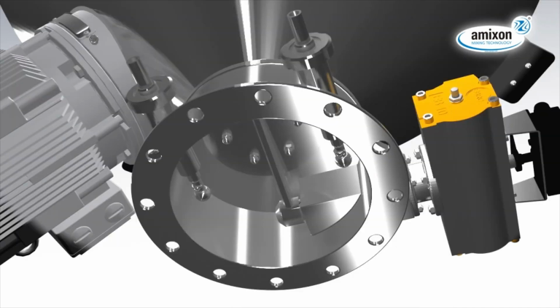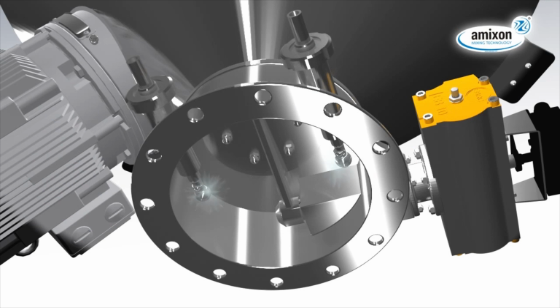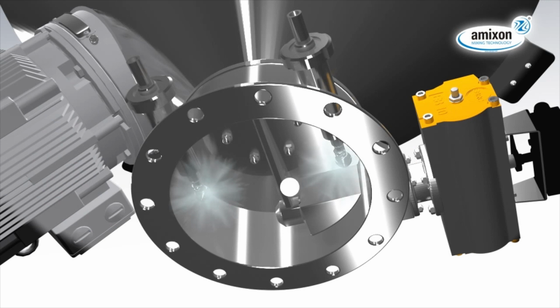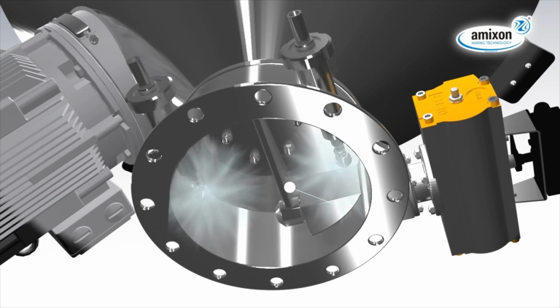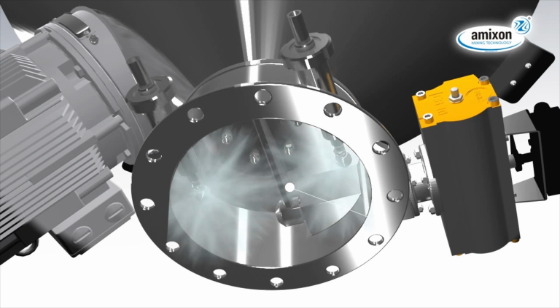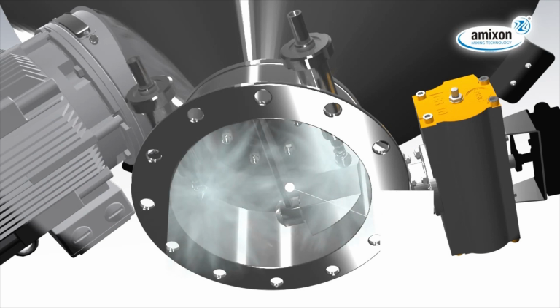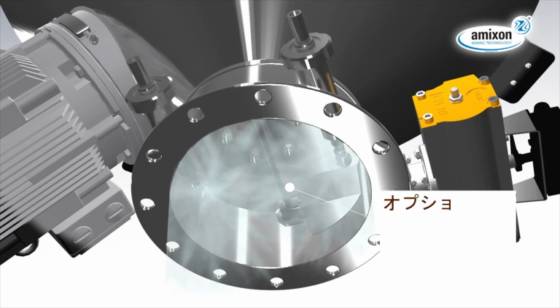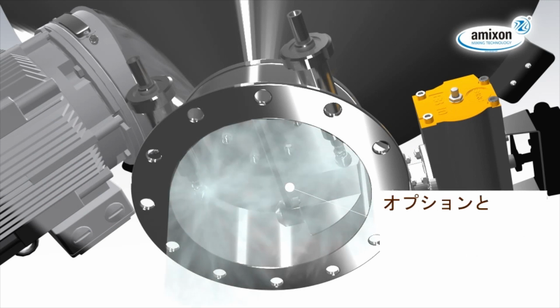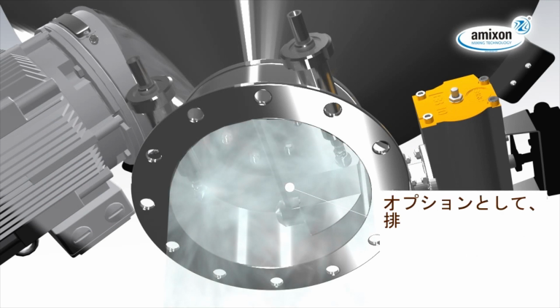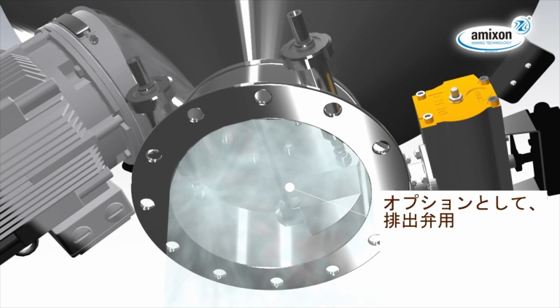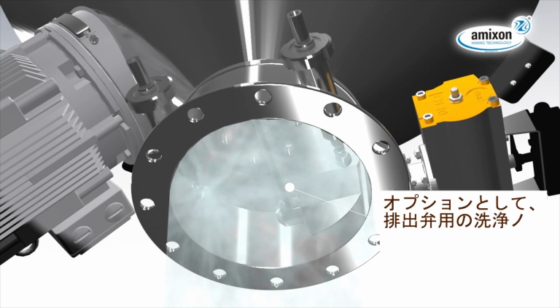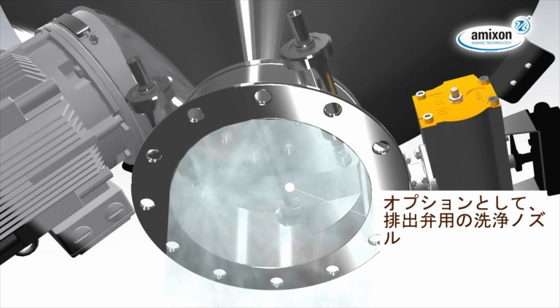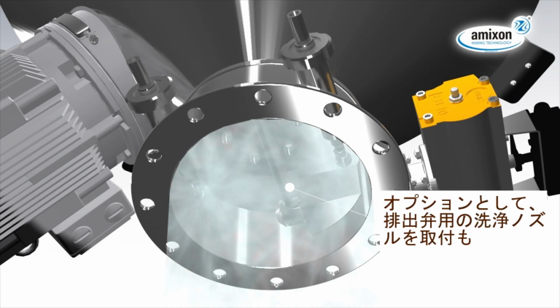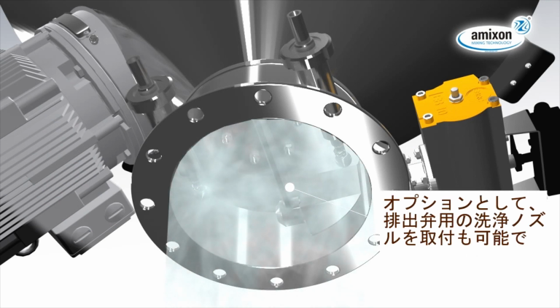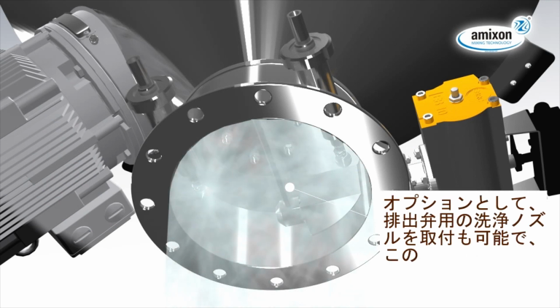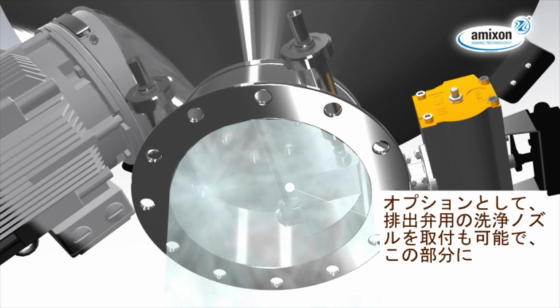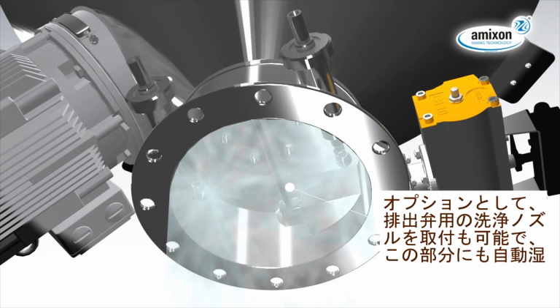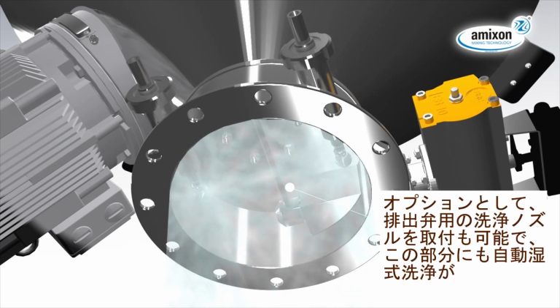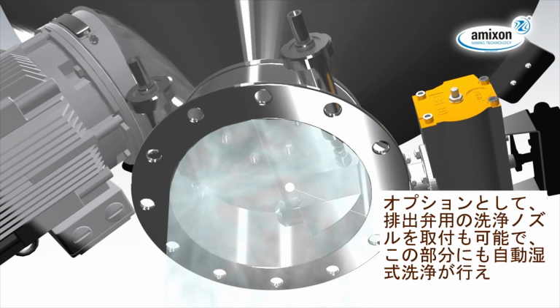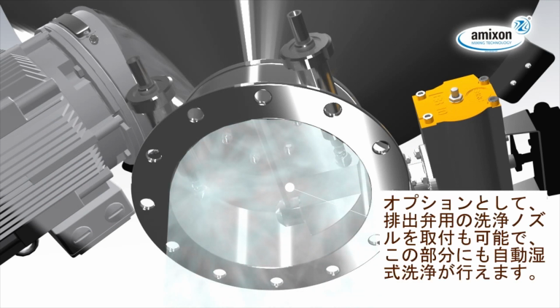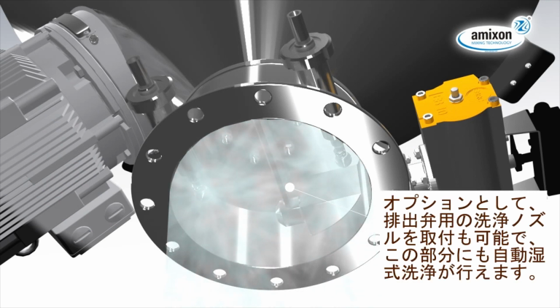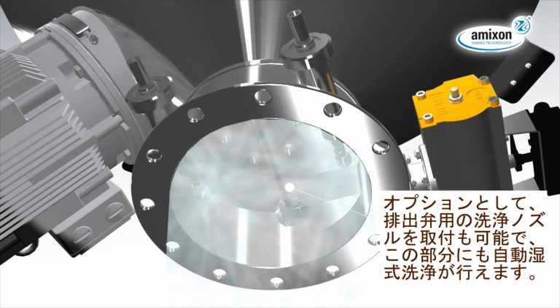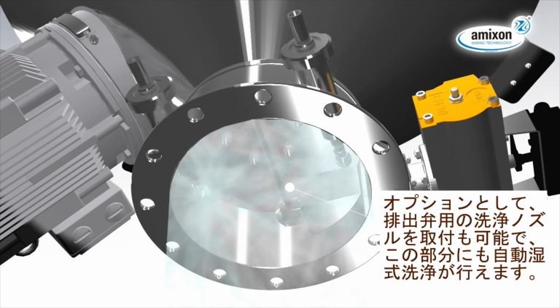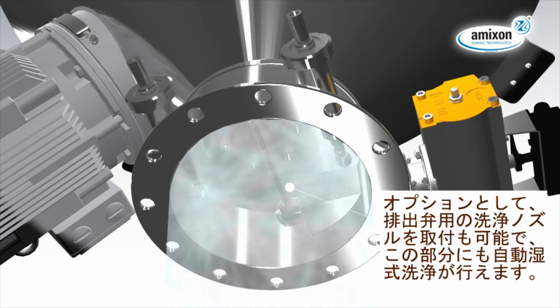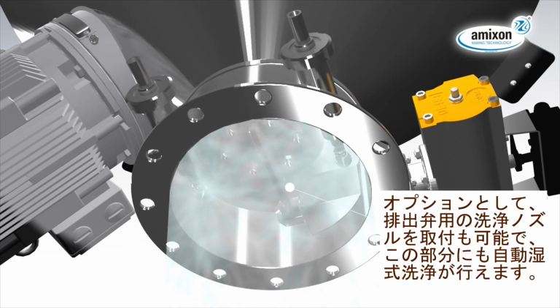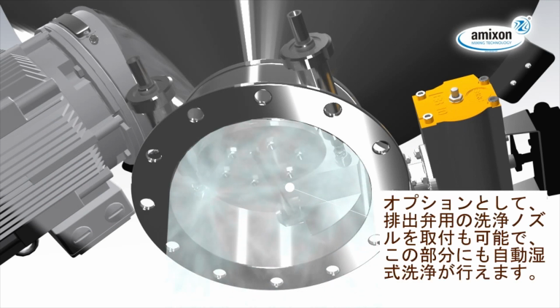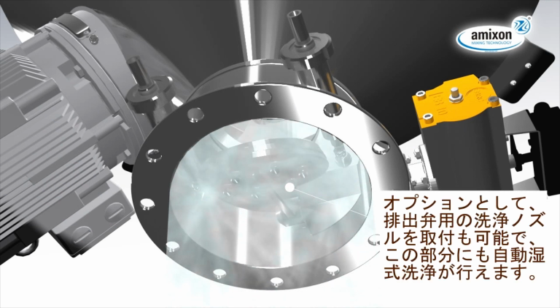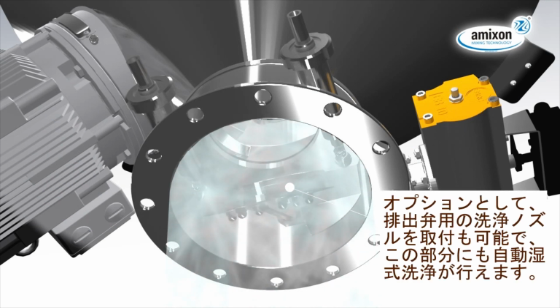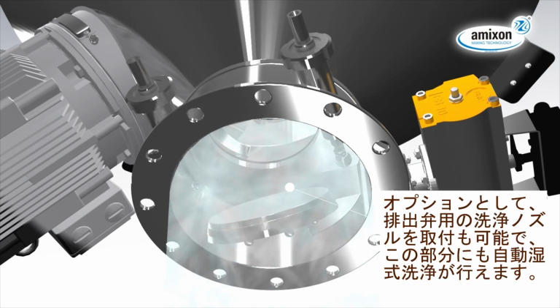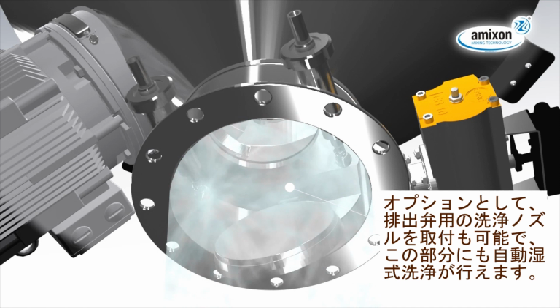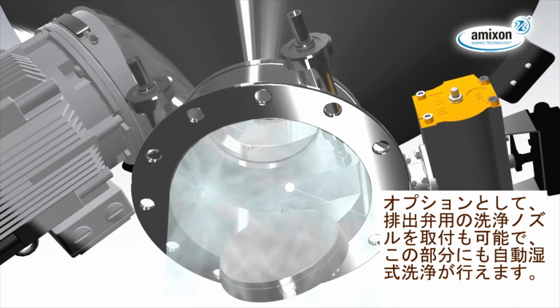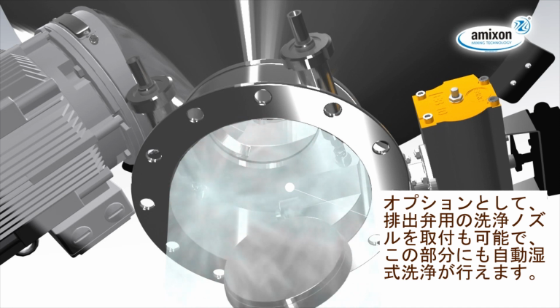Optionally, the discharge flap can be fitted with cleaning nozzles to implement an automatic cleaning.